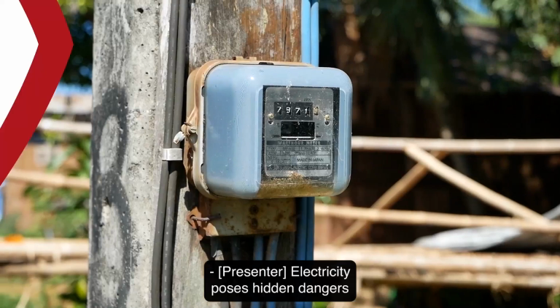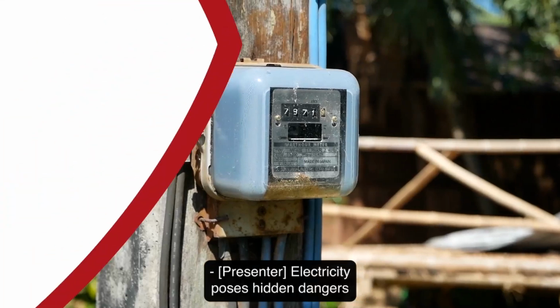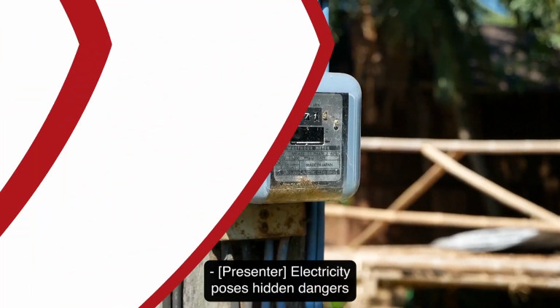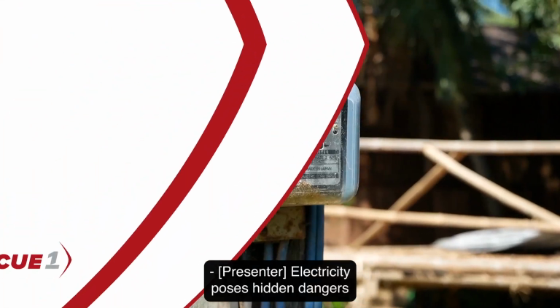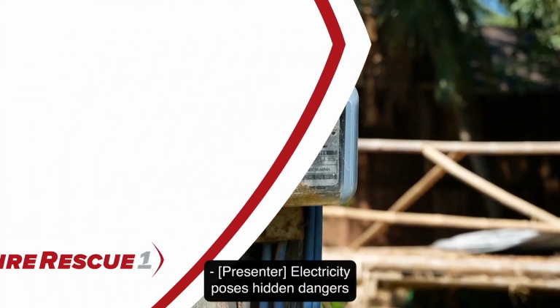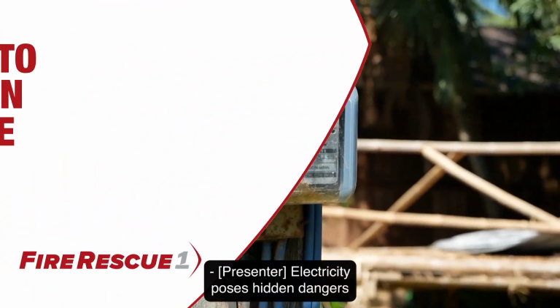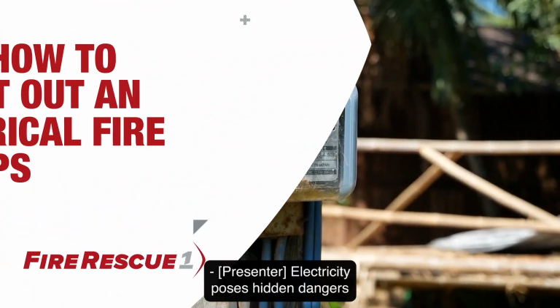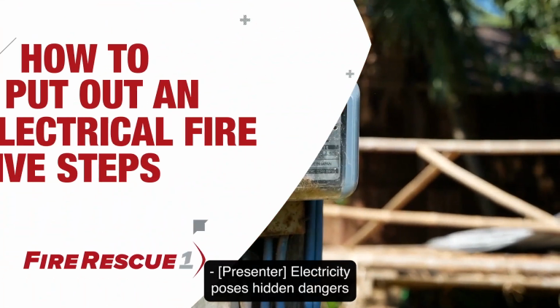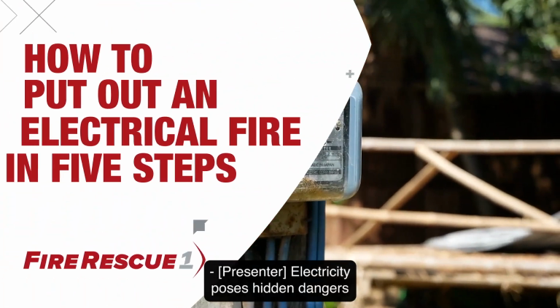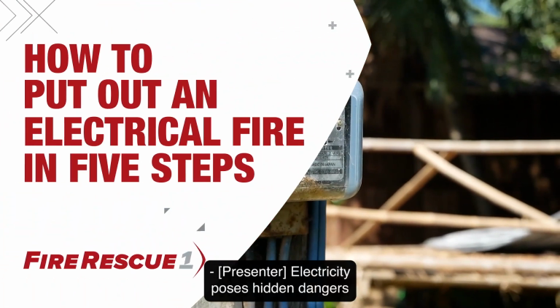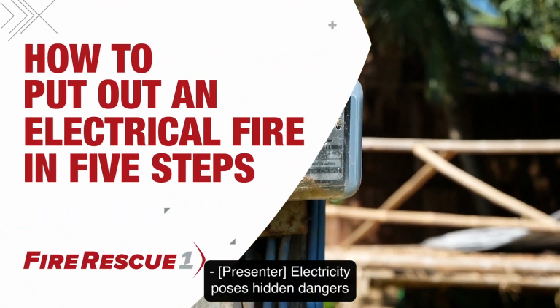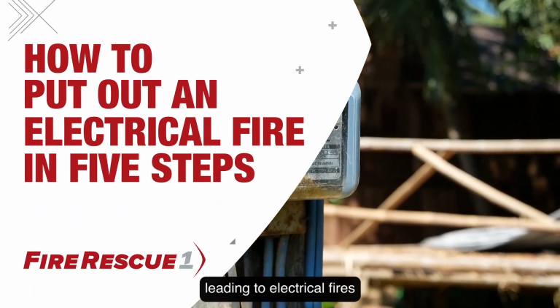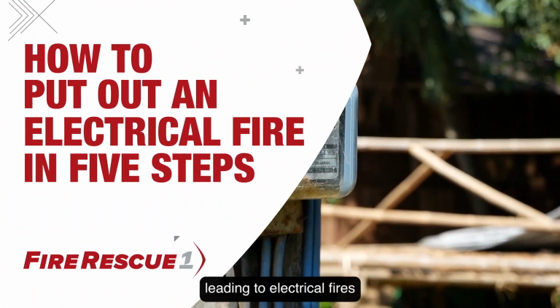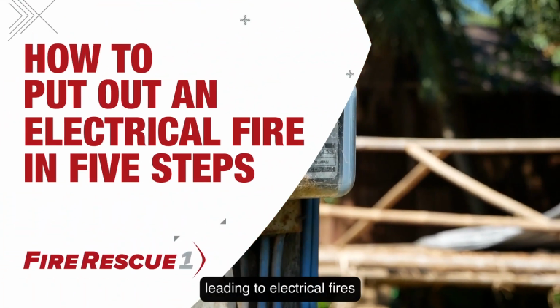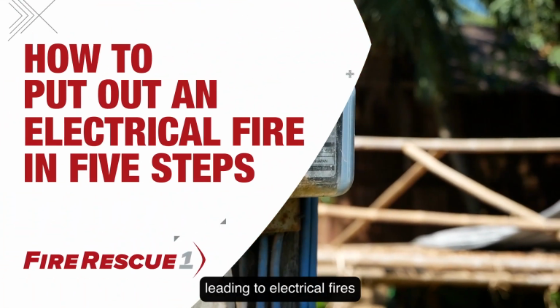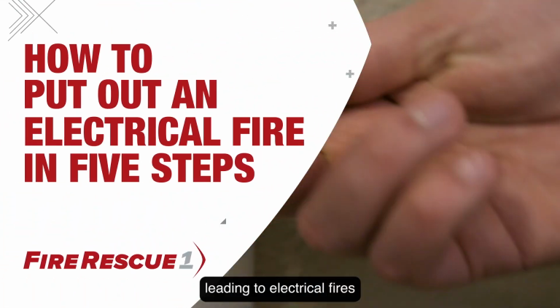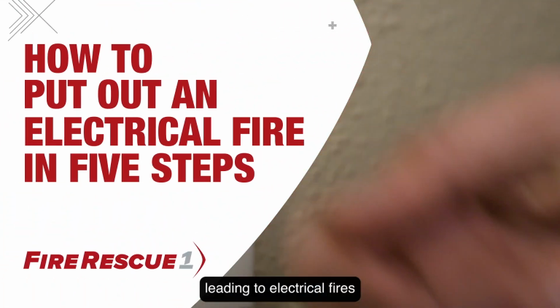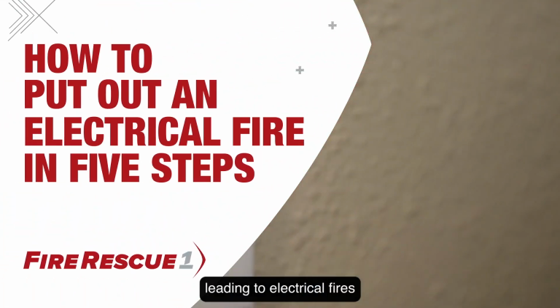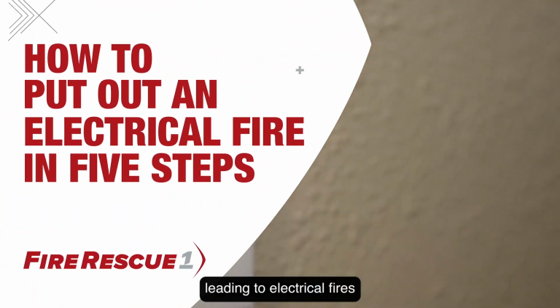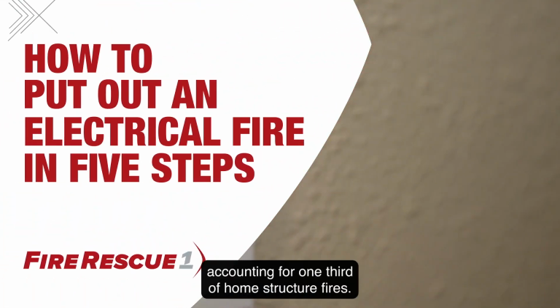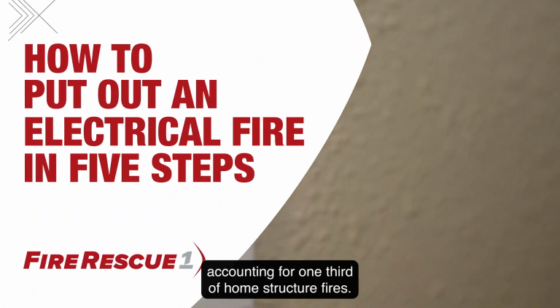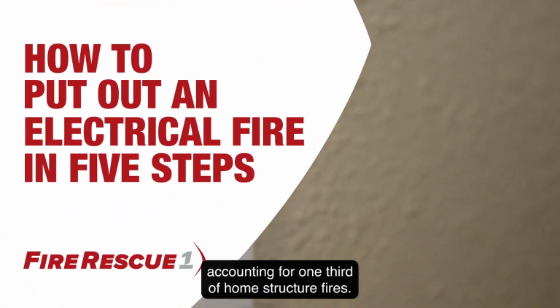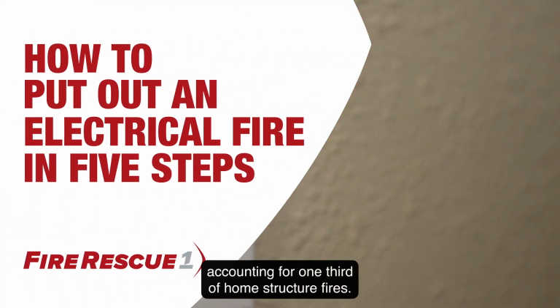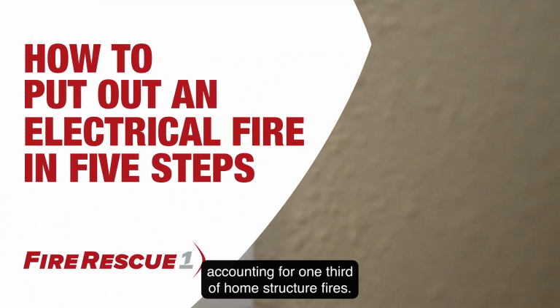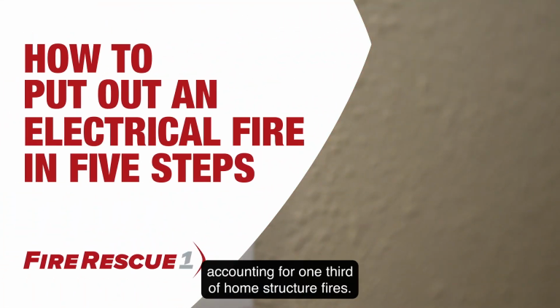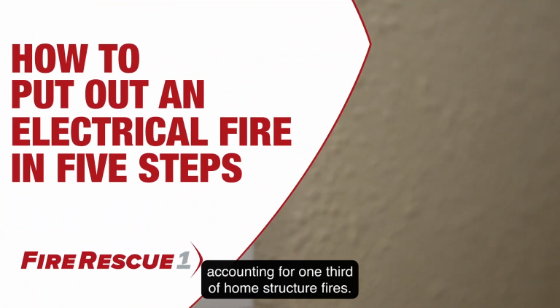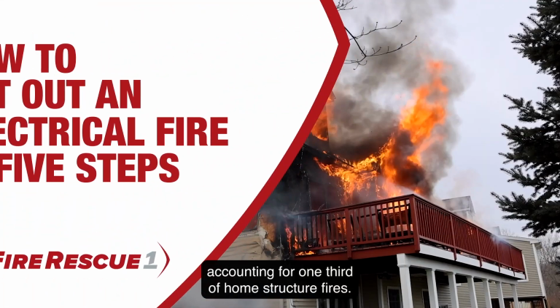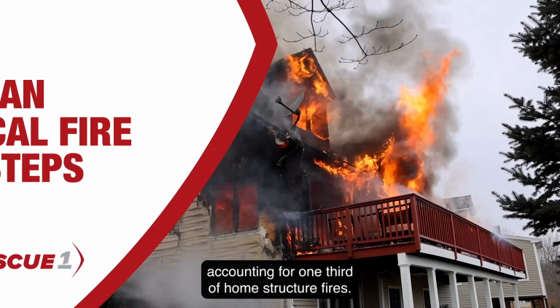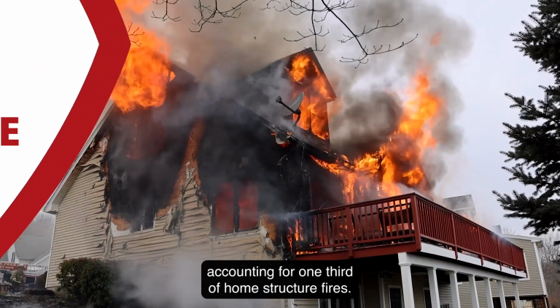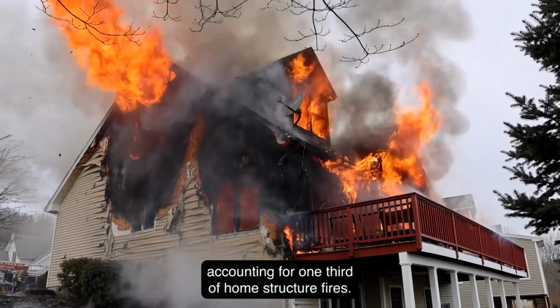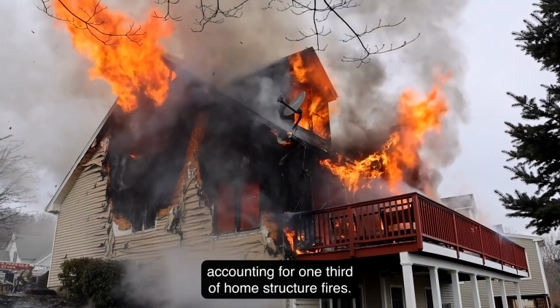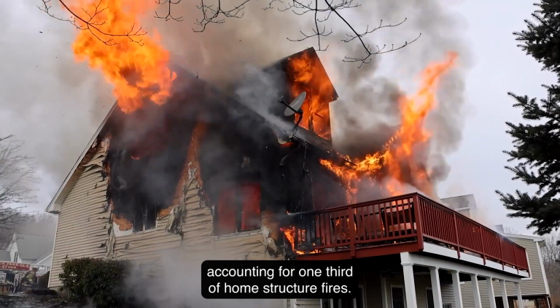Electricity poses hidden dangers leading to electrical fires, accounting for one-third of home structure fires.